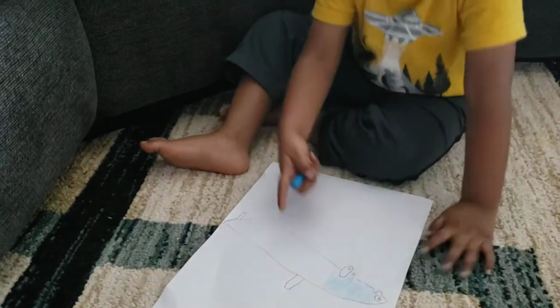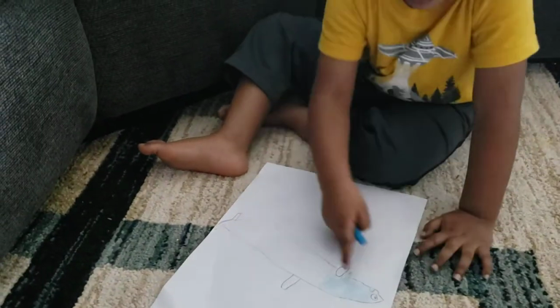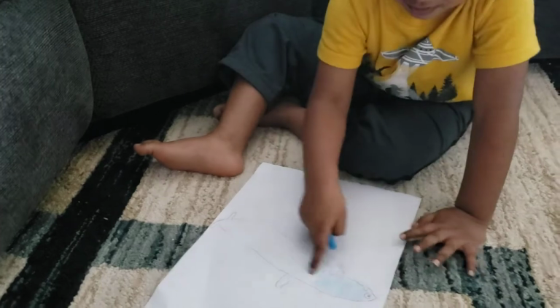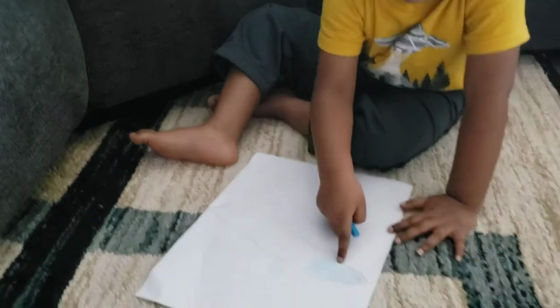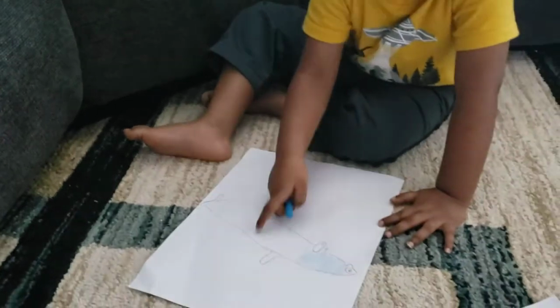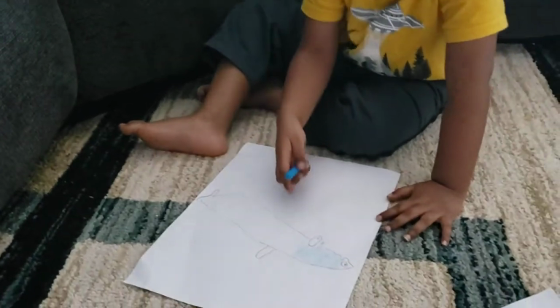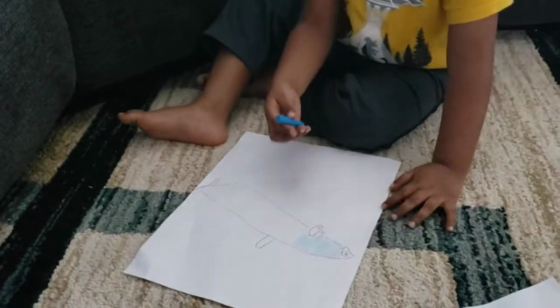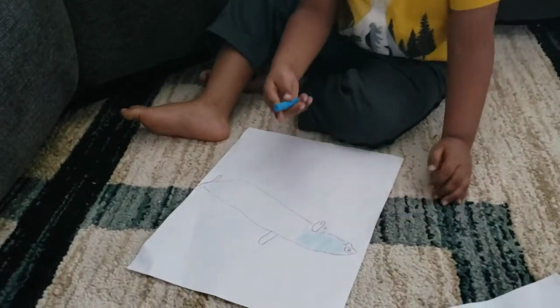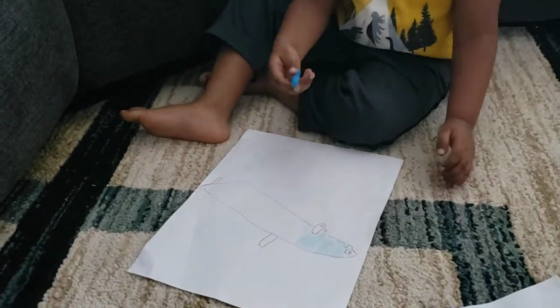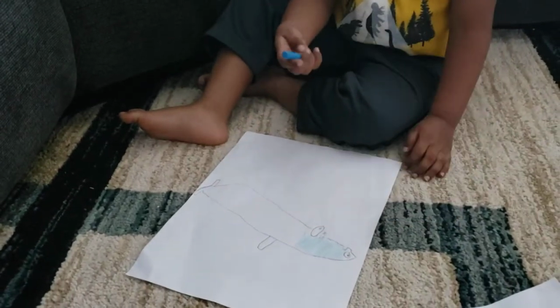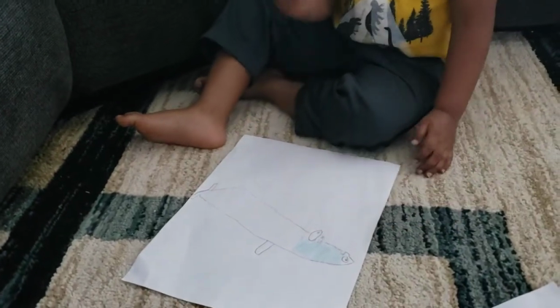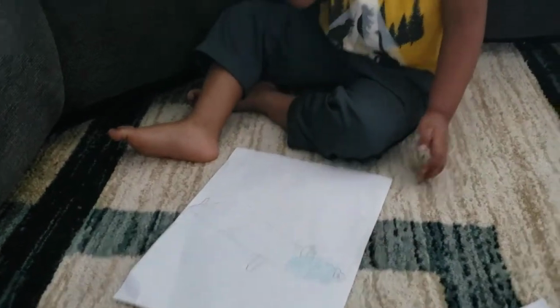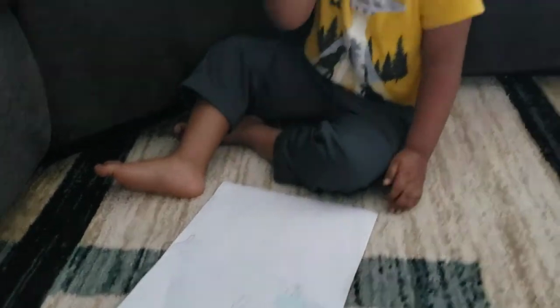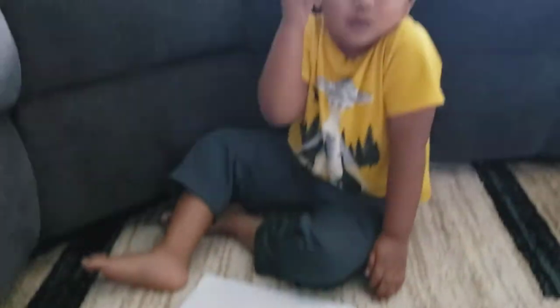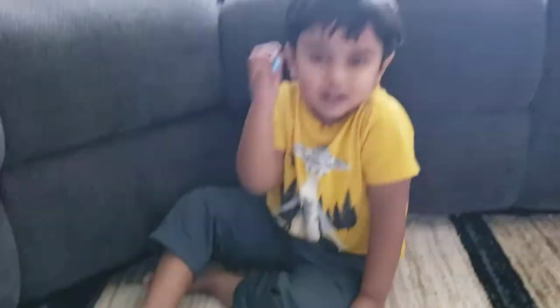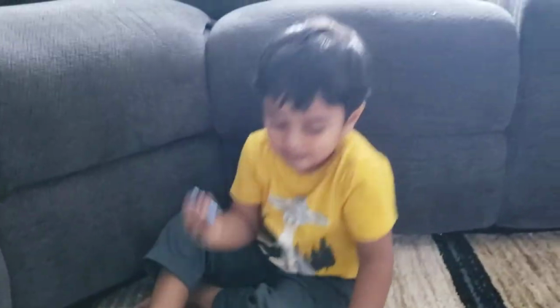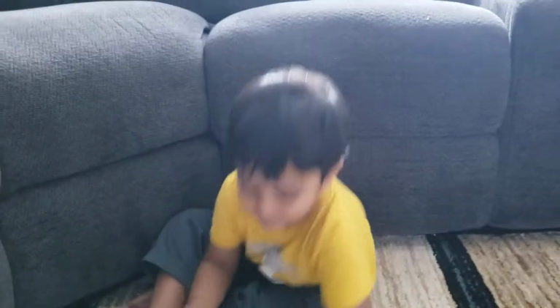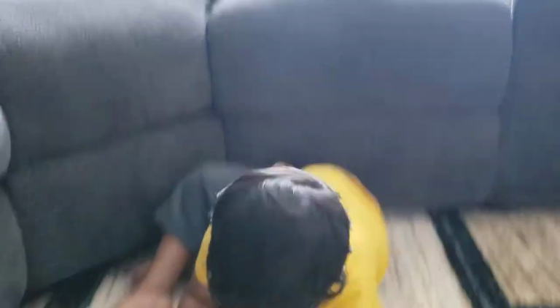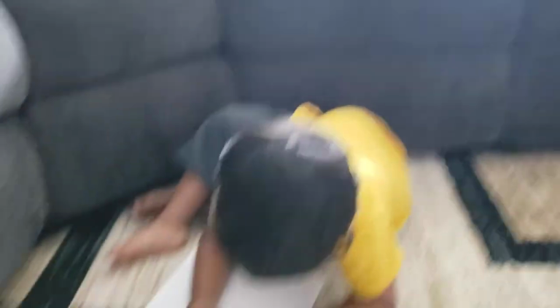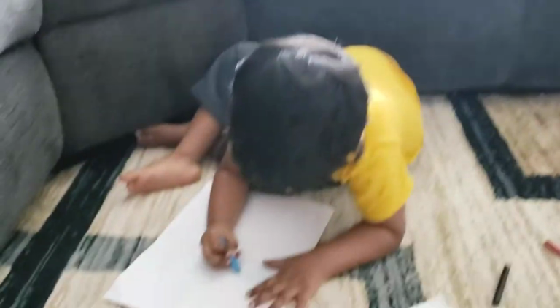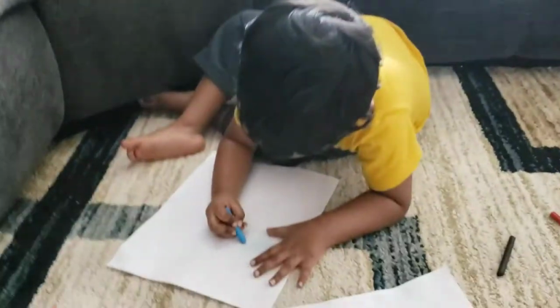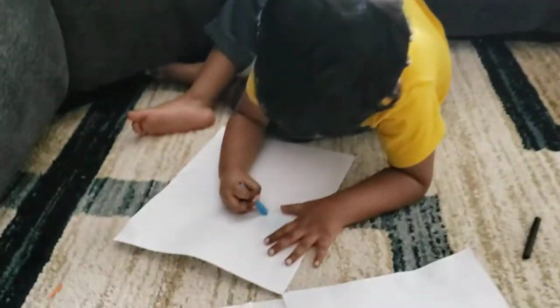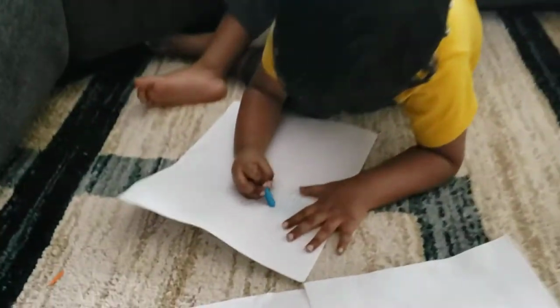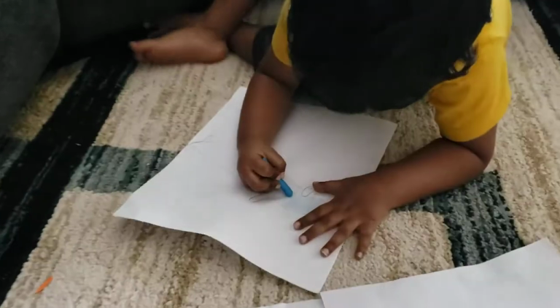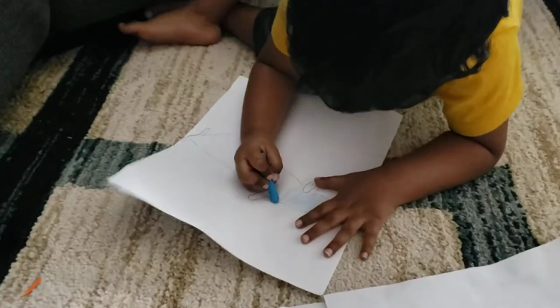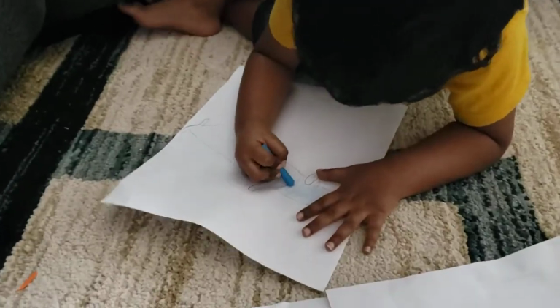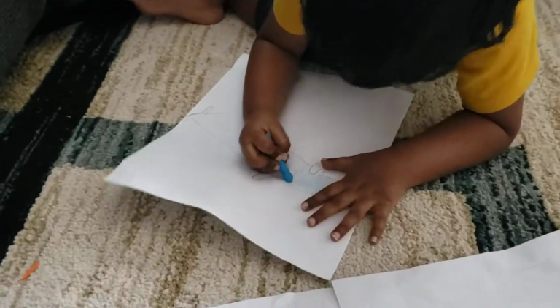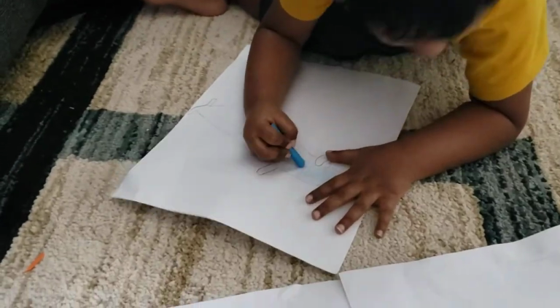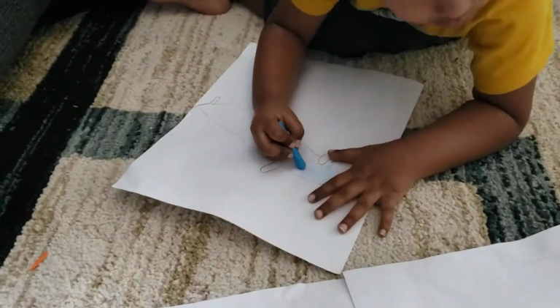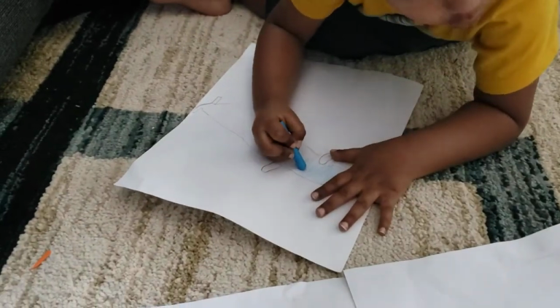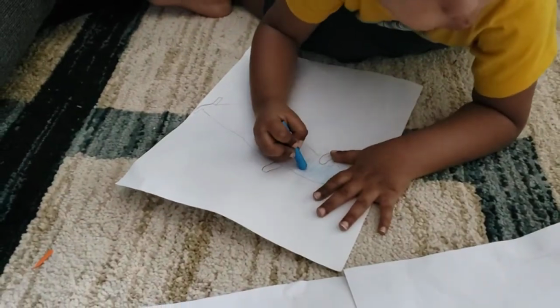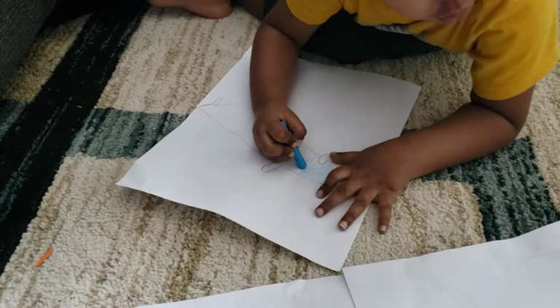And I have to color it. It's blue. It's not really so blue.